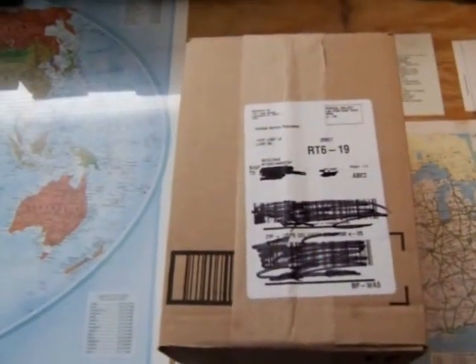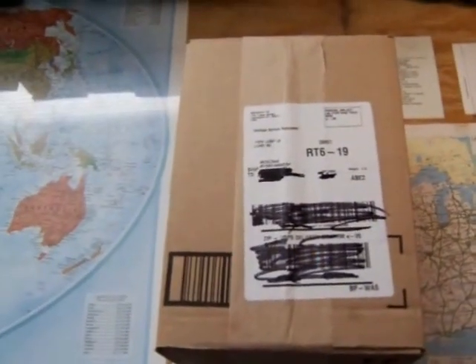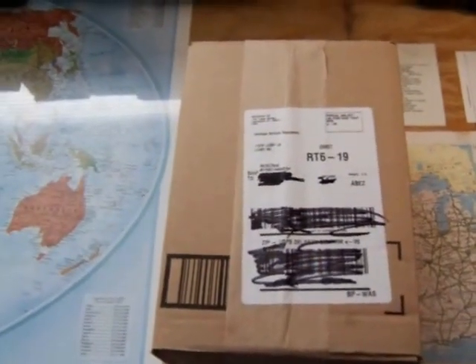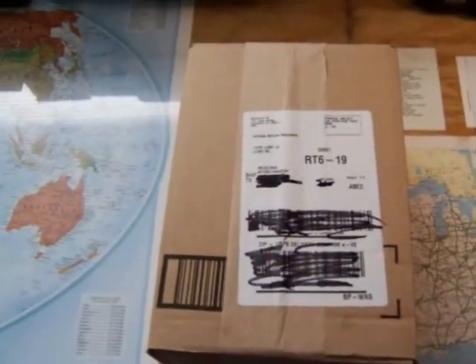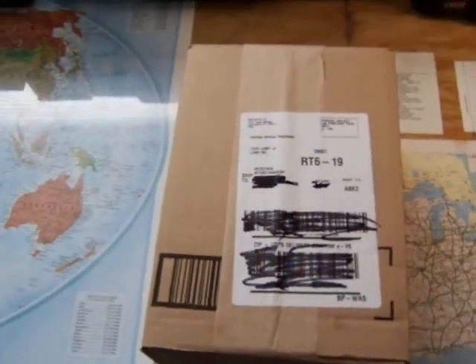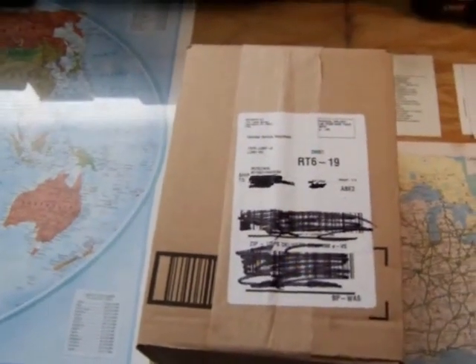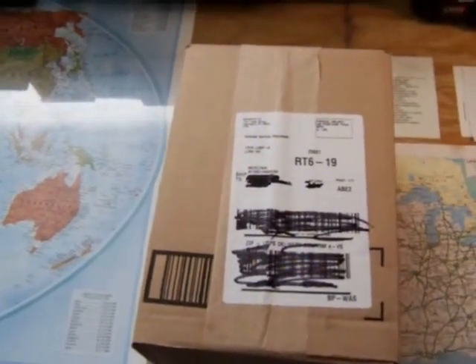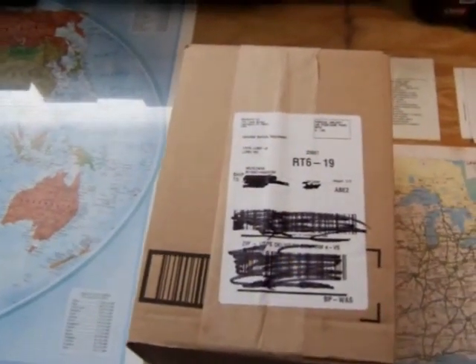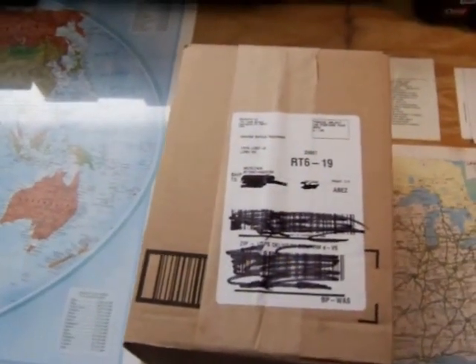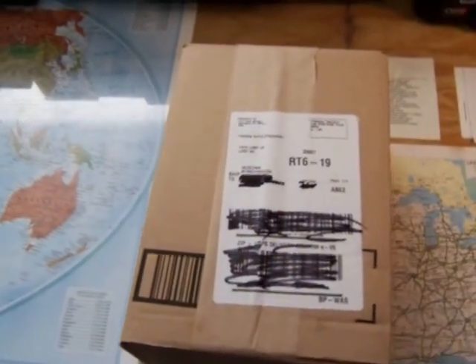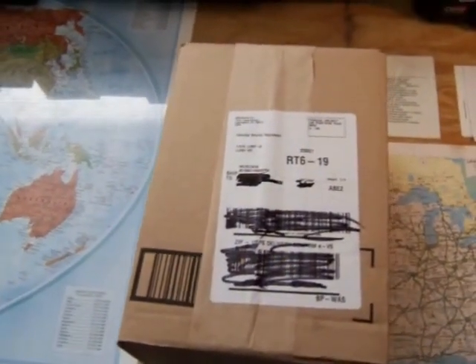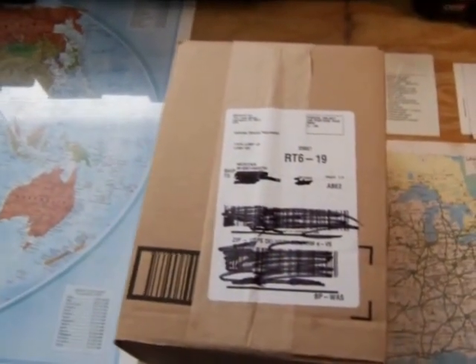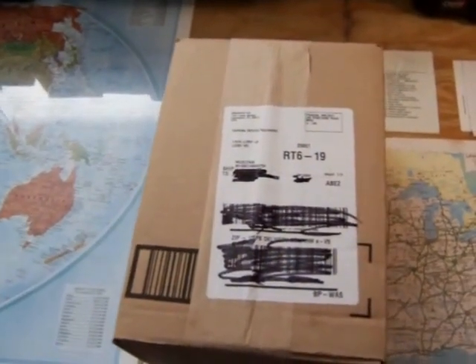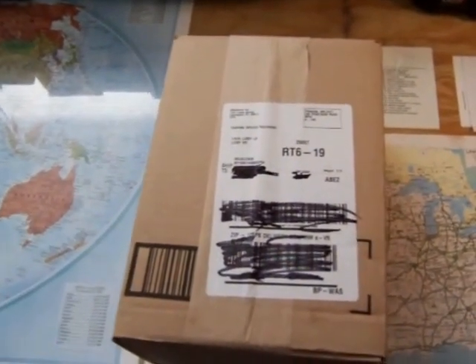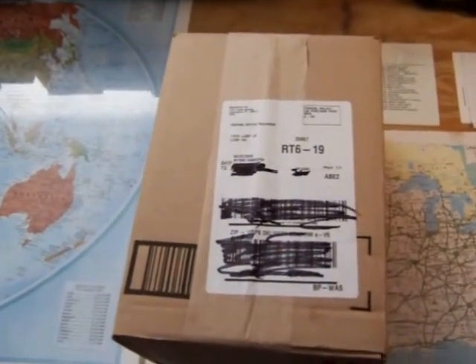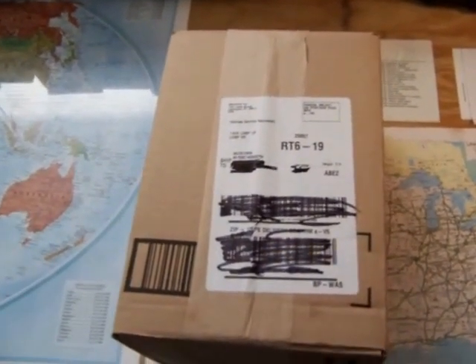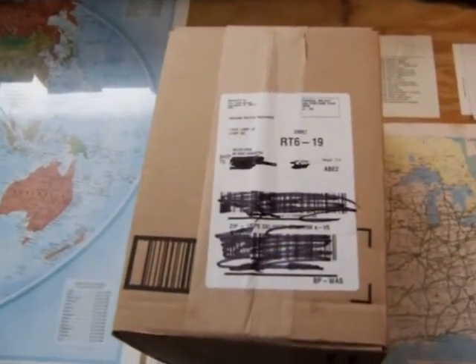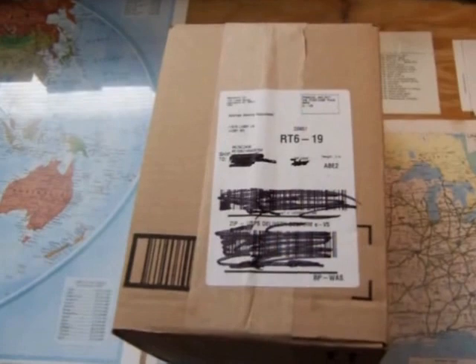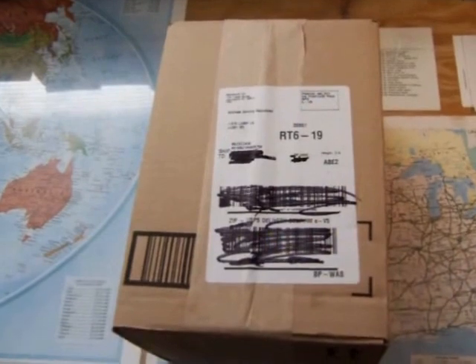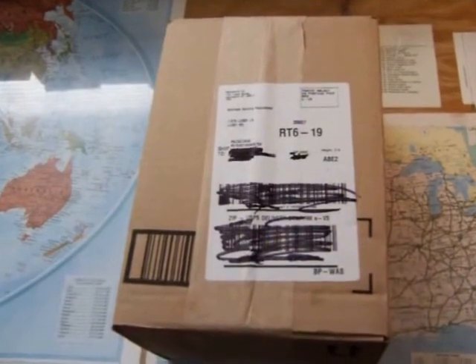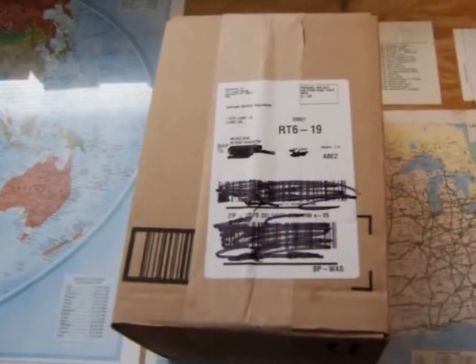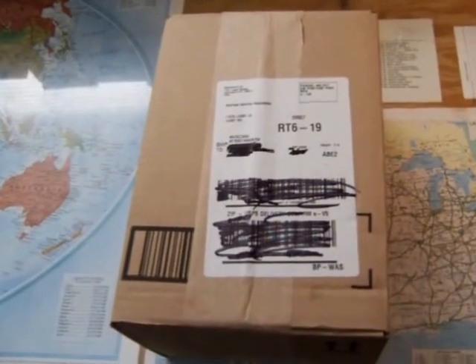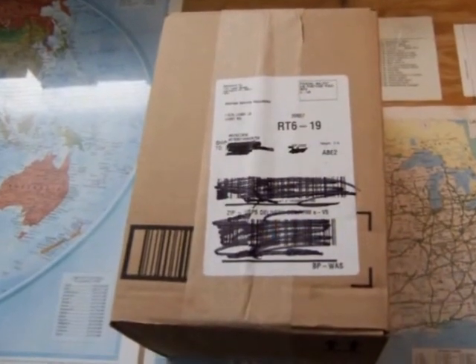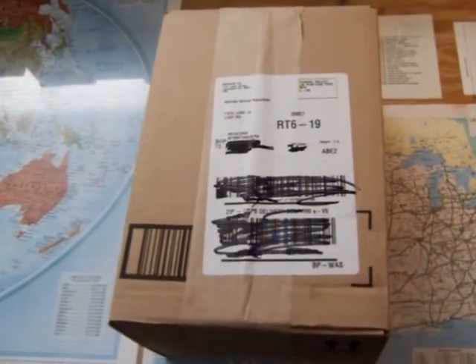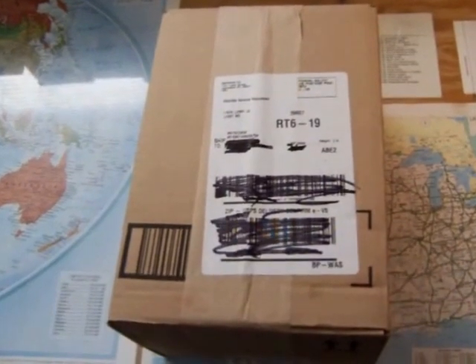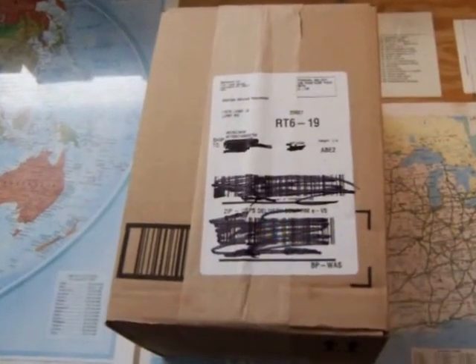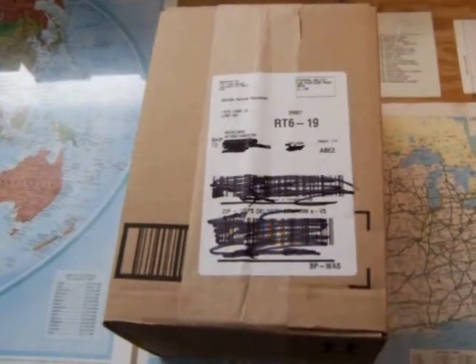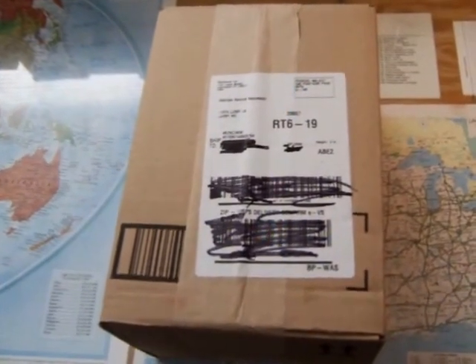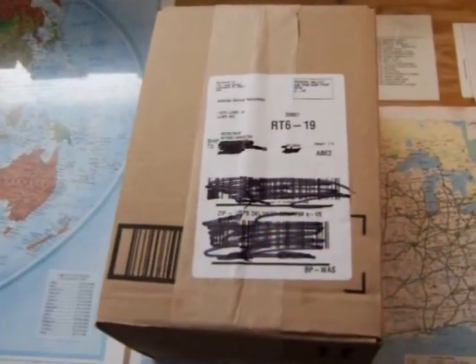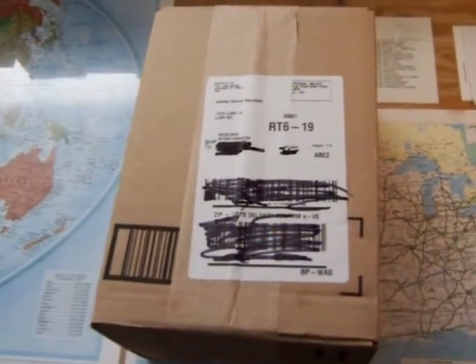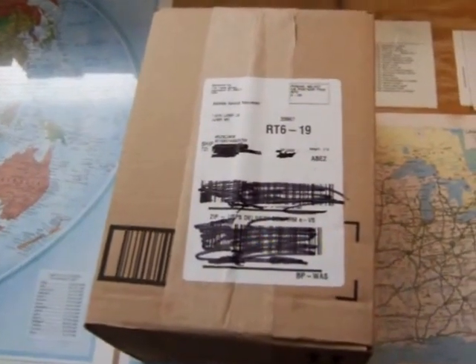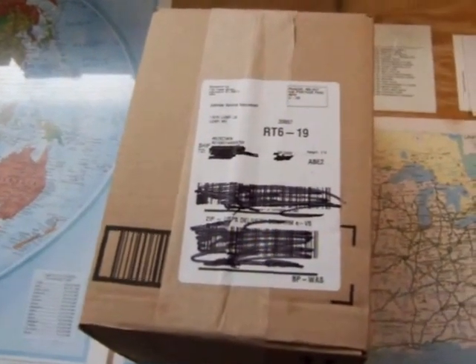Of course, with the free shipping, sometimes it takes a while, and this took about a week or so to get to Maryland.